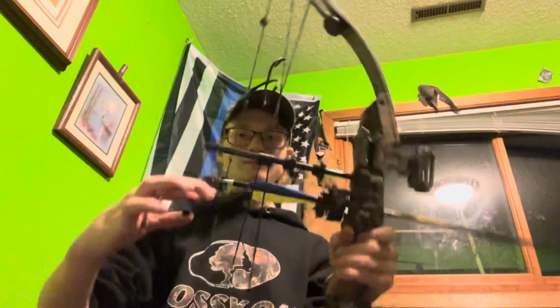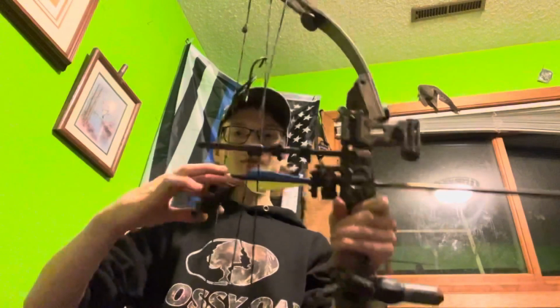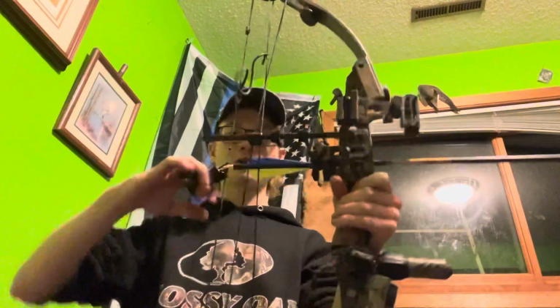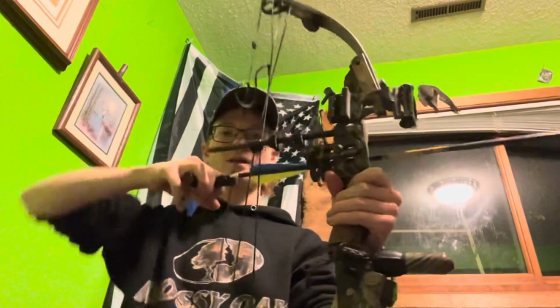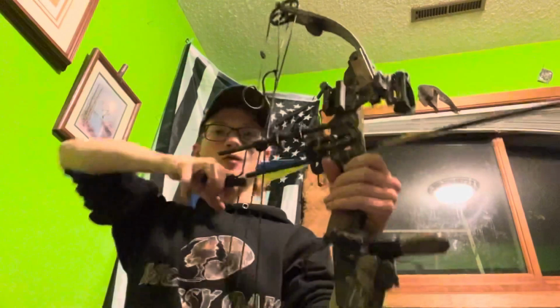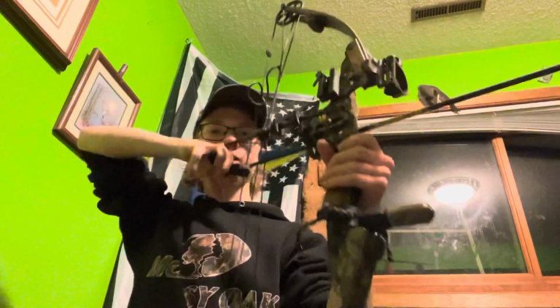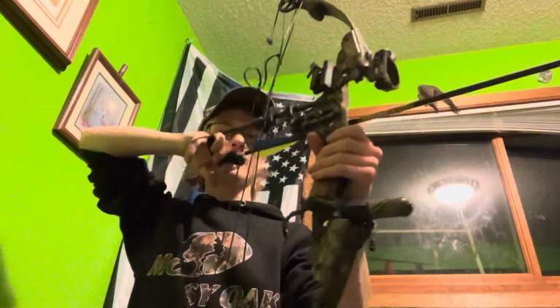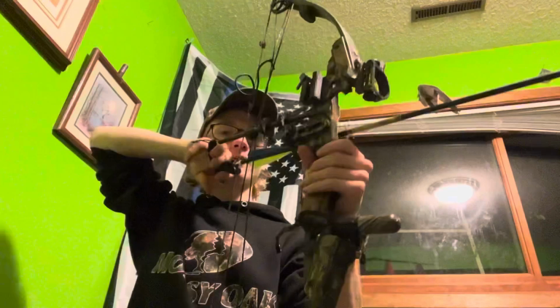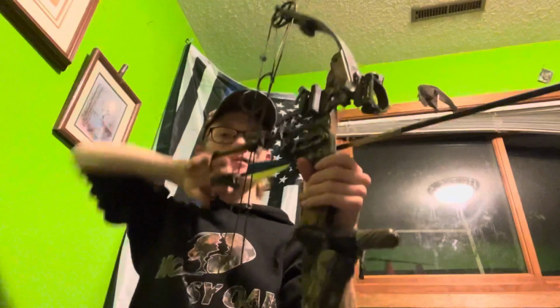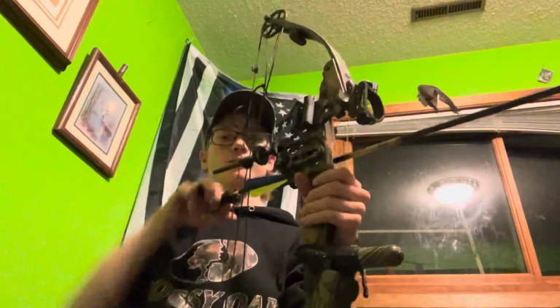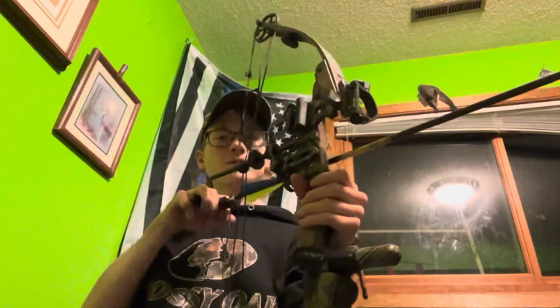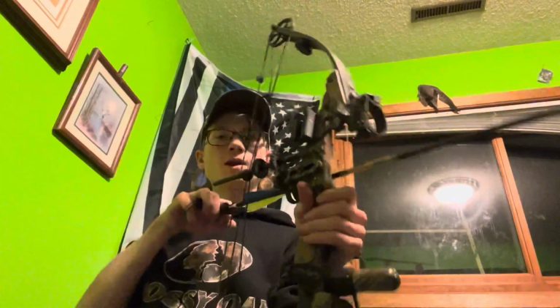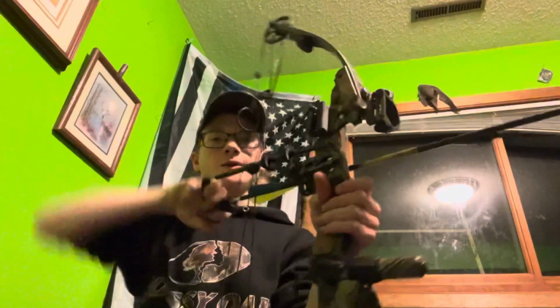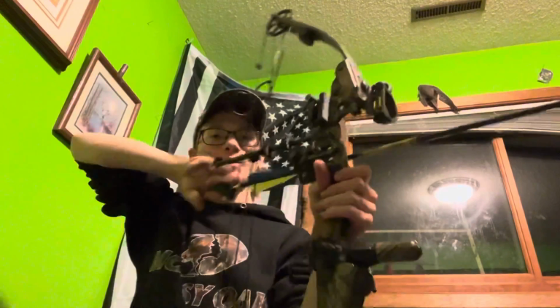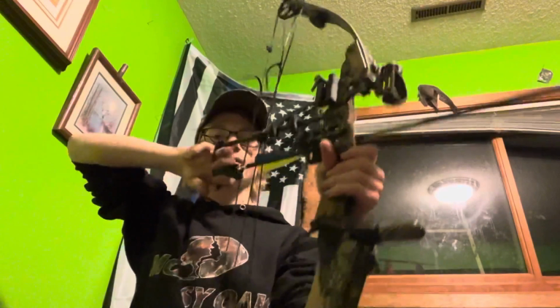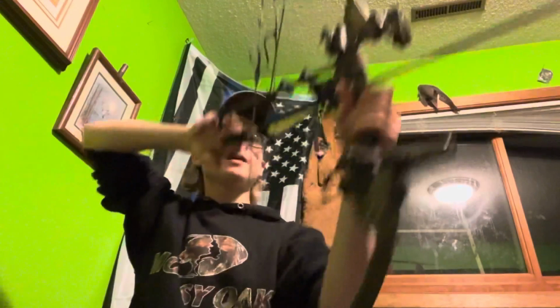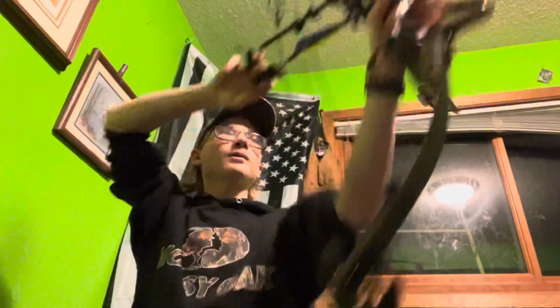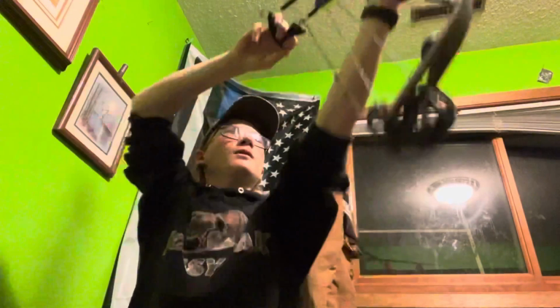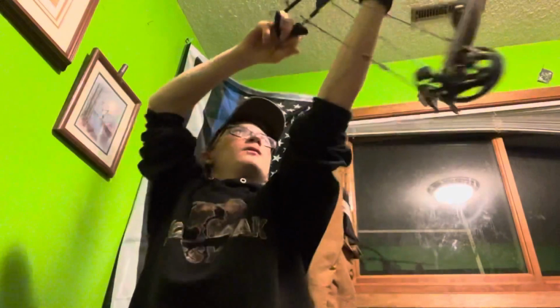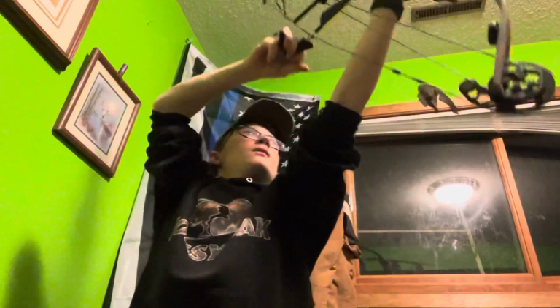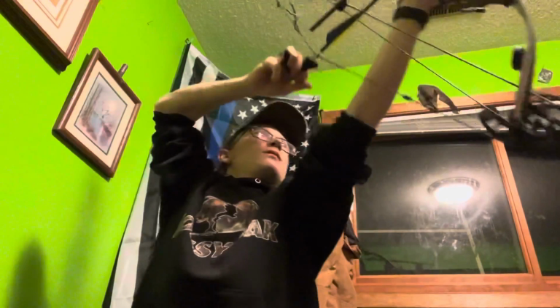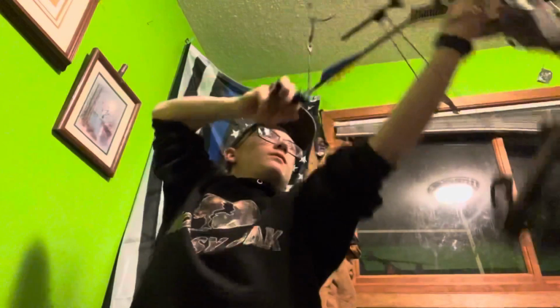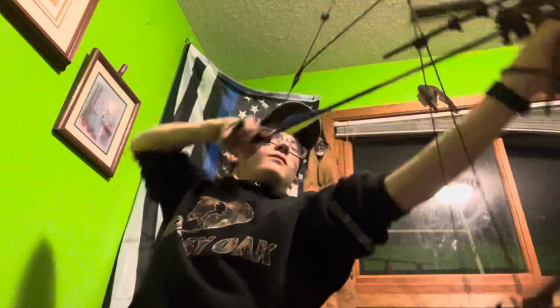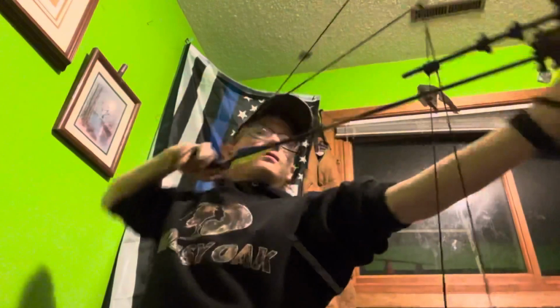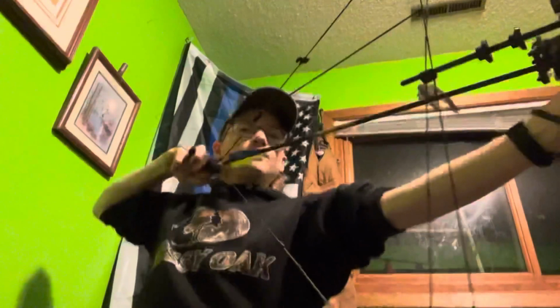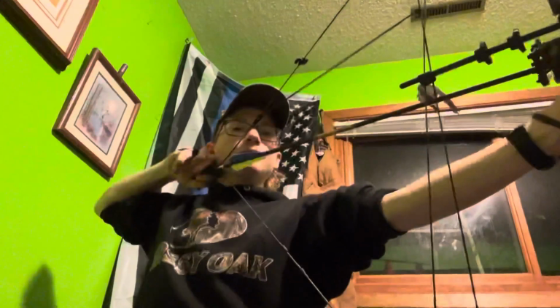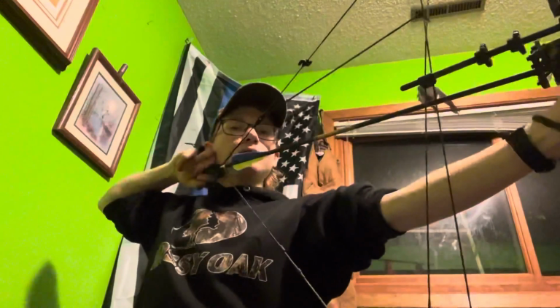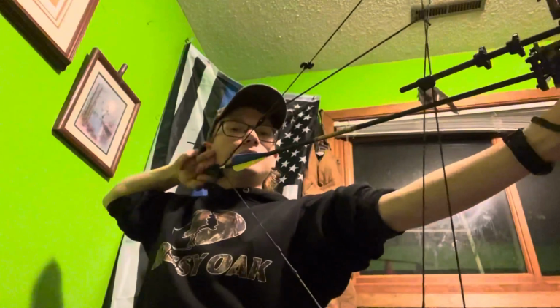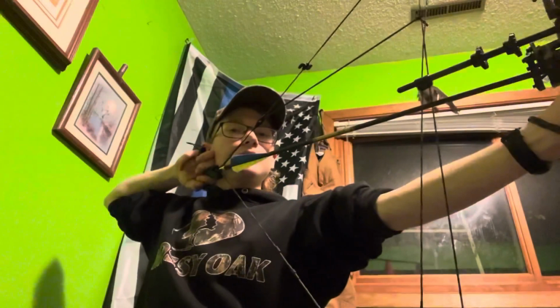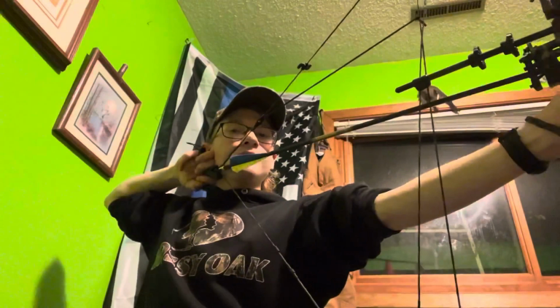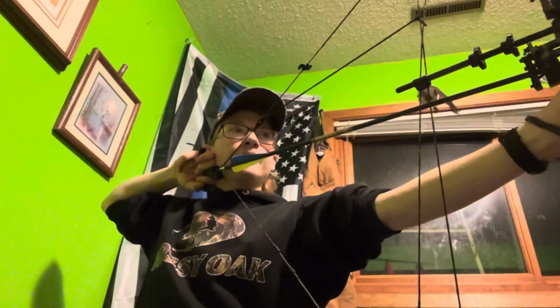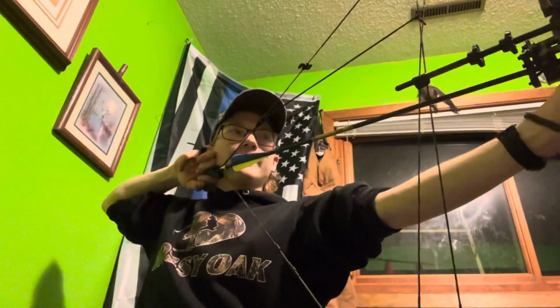Getting back to the draw — the draw is nice because you're not moving your arm from down here up. You're already up.